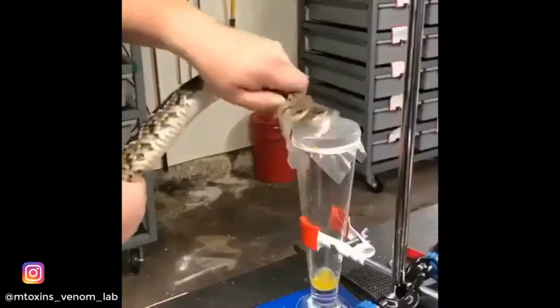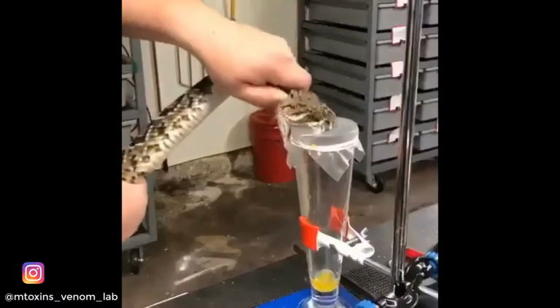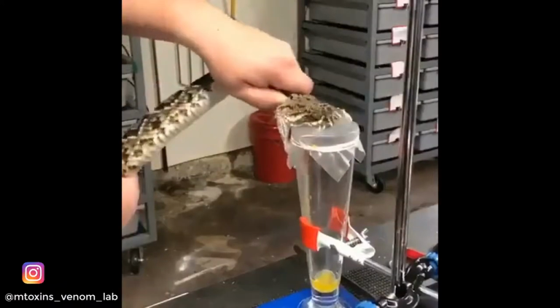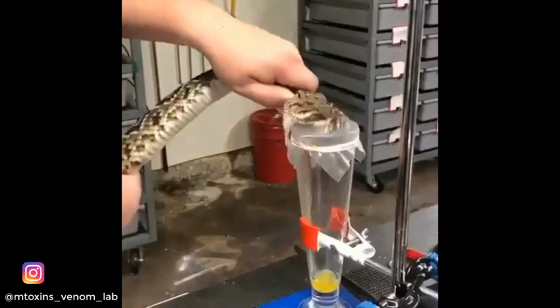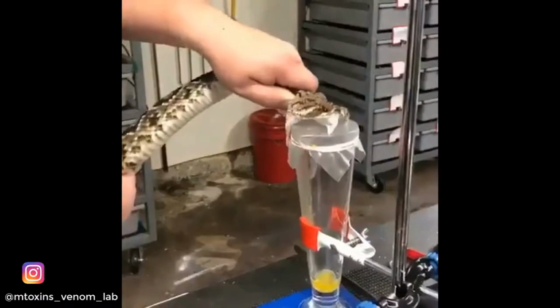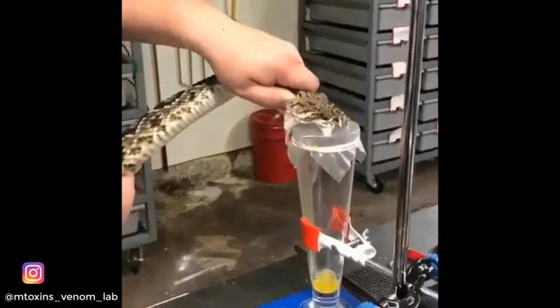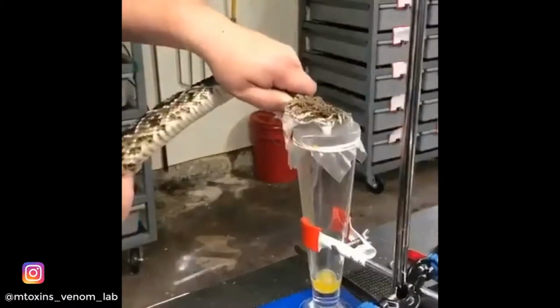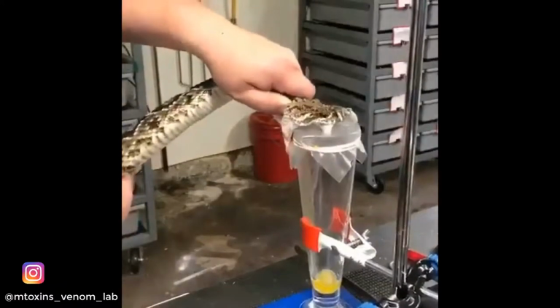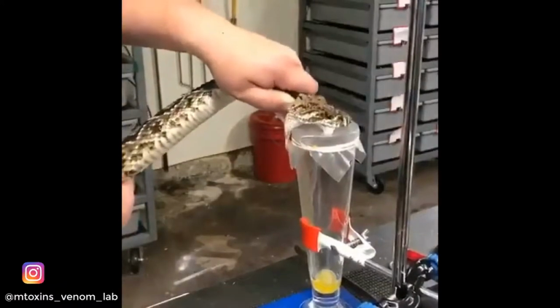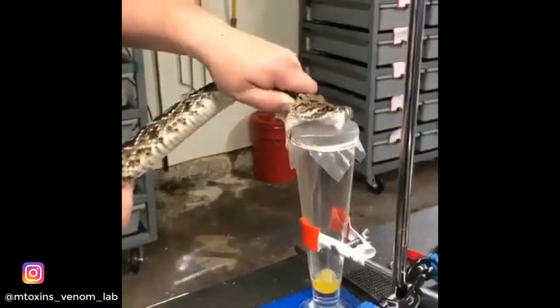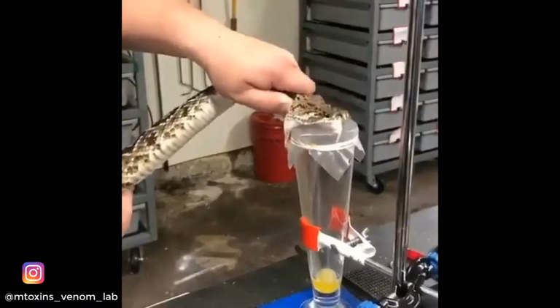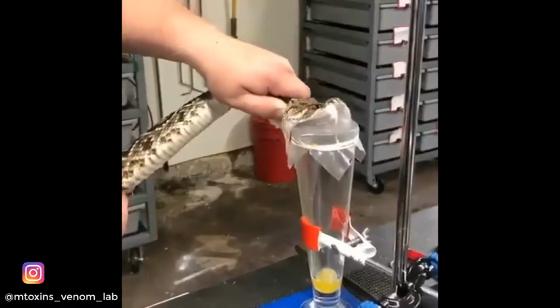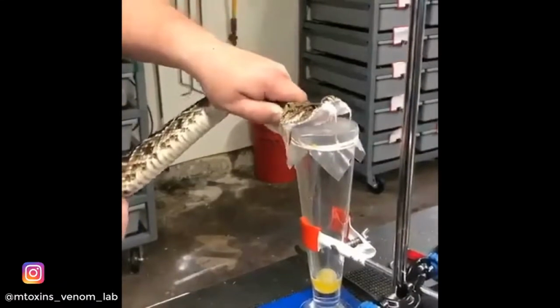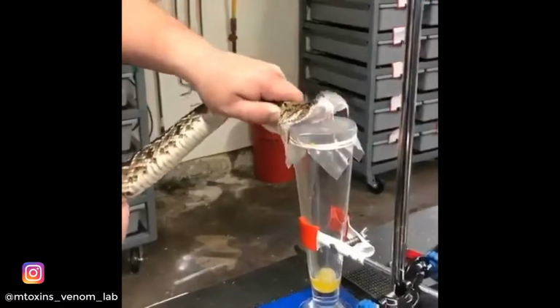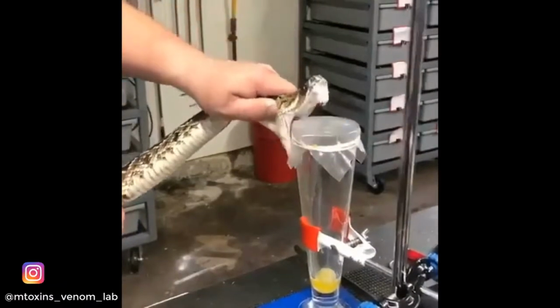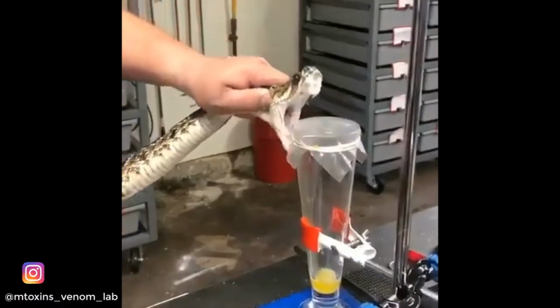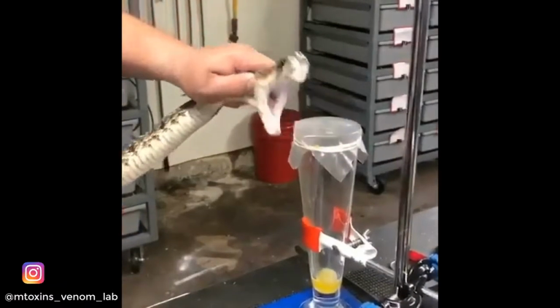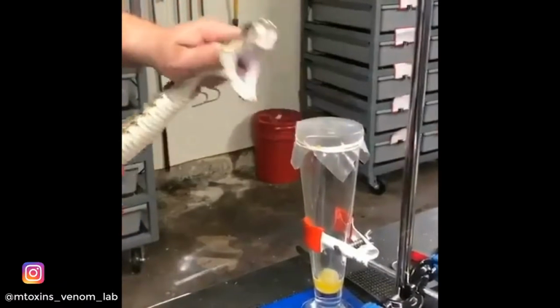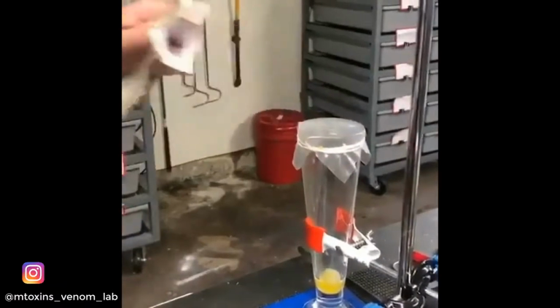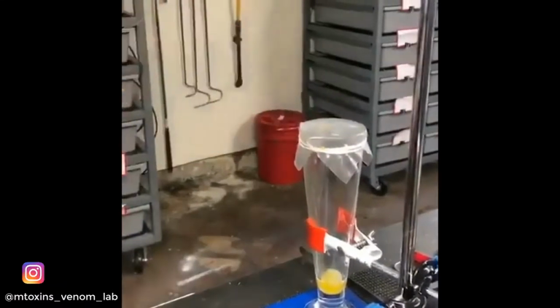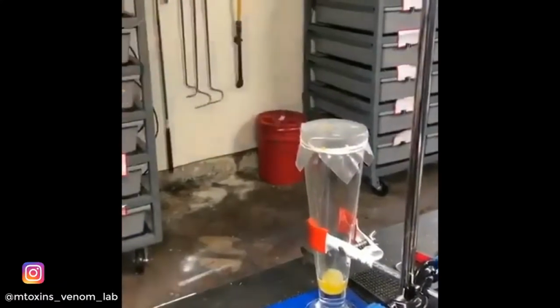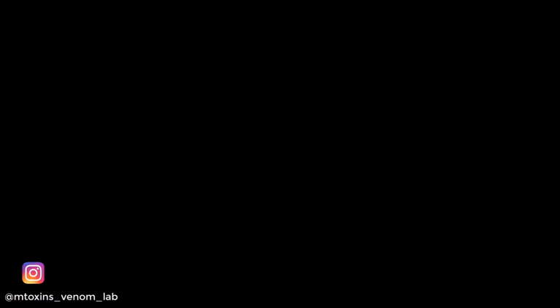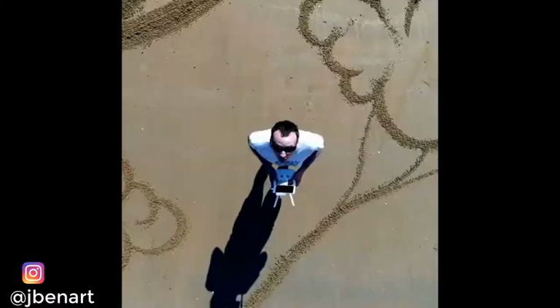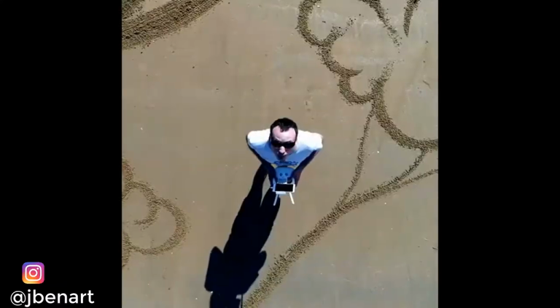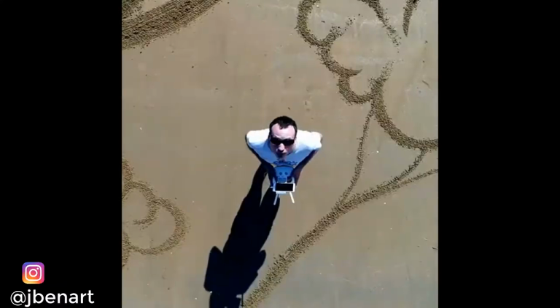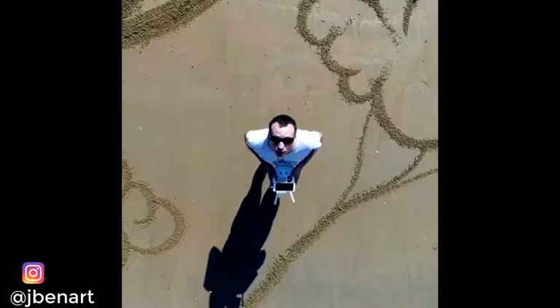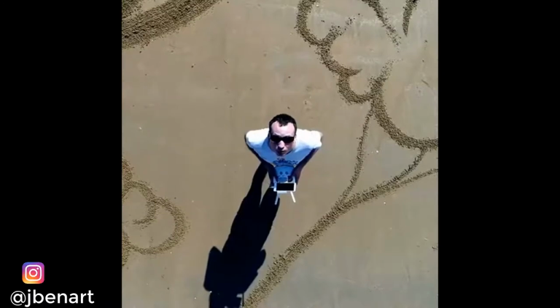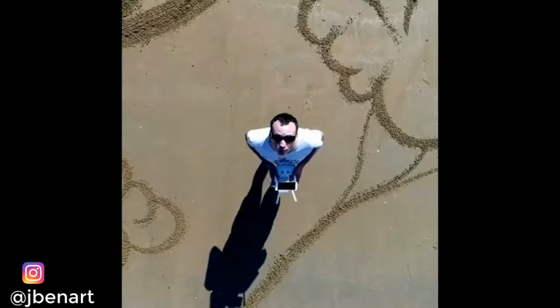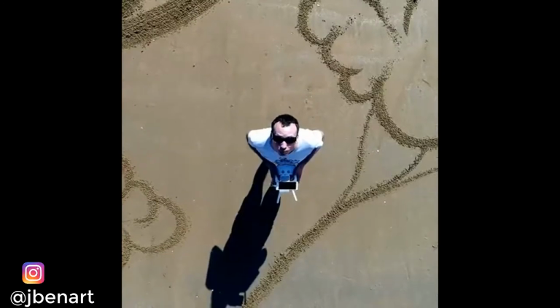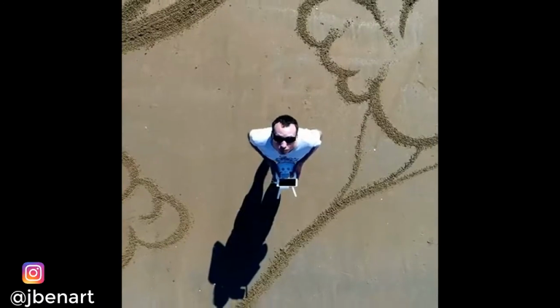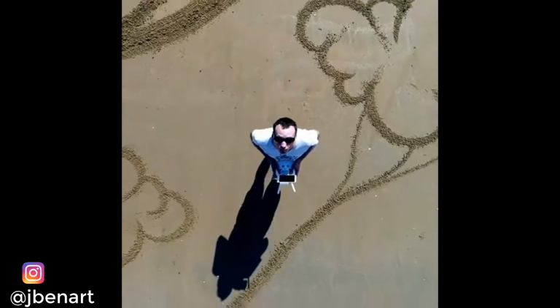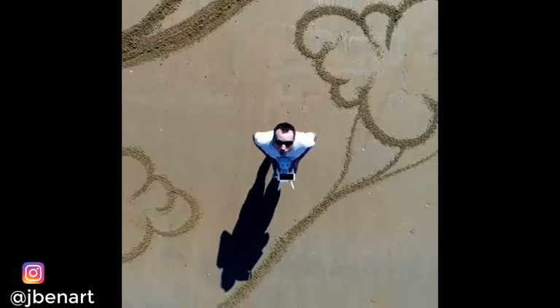Extracting venom from an eastern diamondback rattlesnake. How awesome is this sand art?